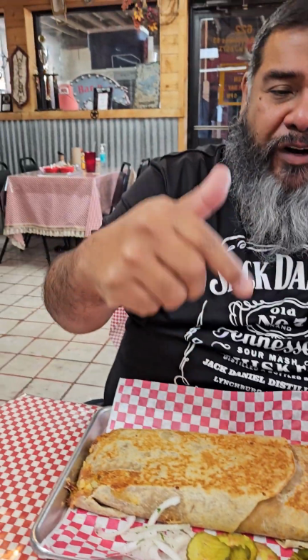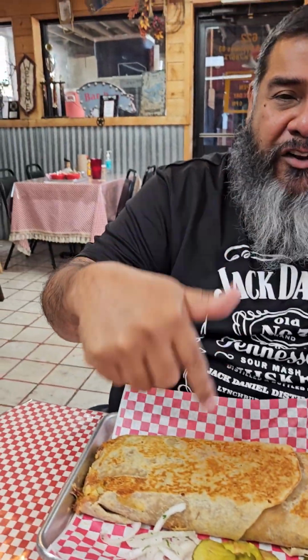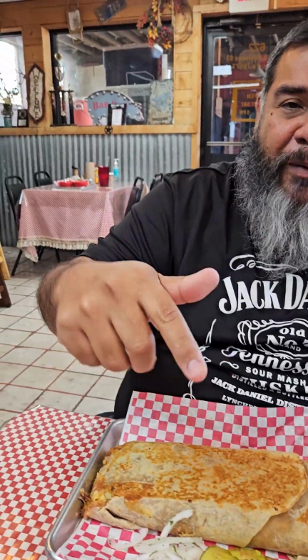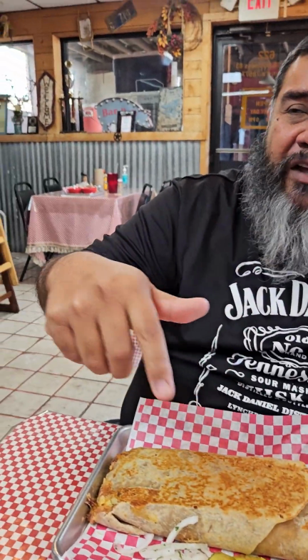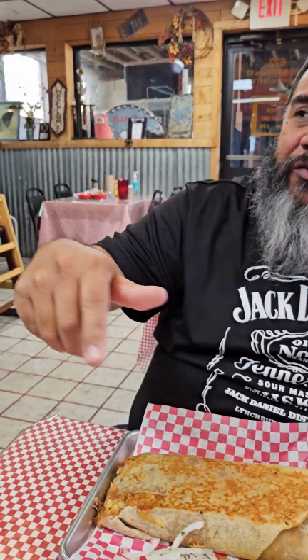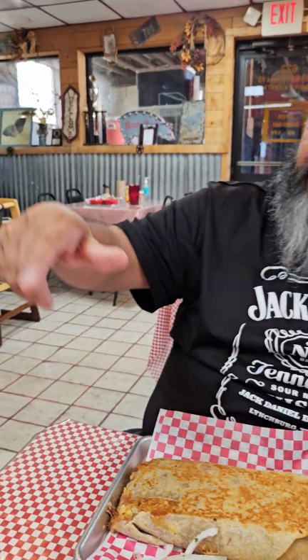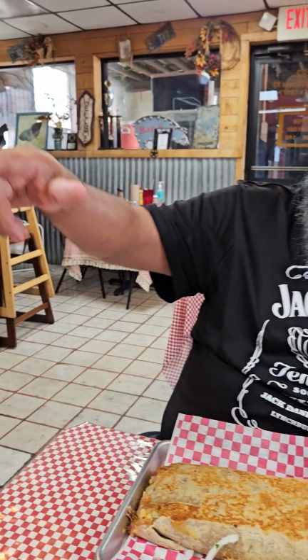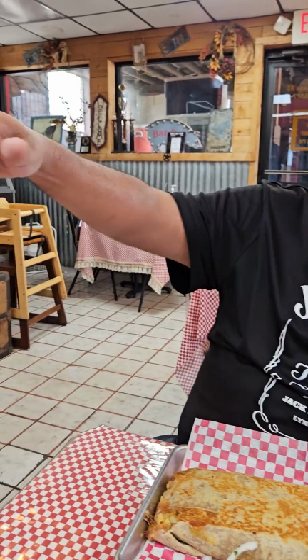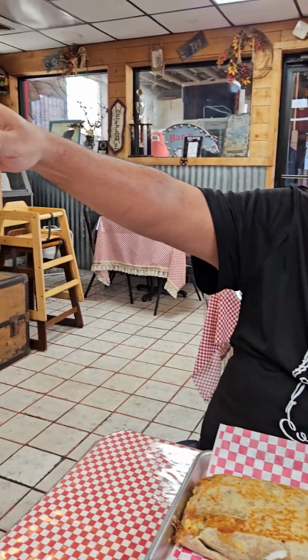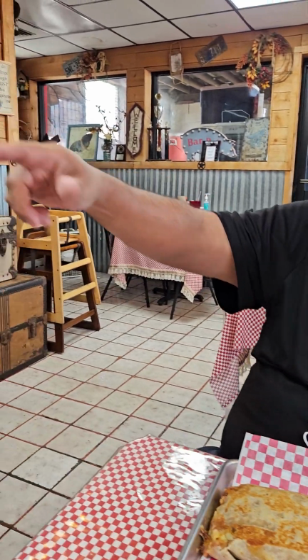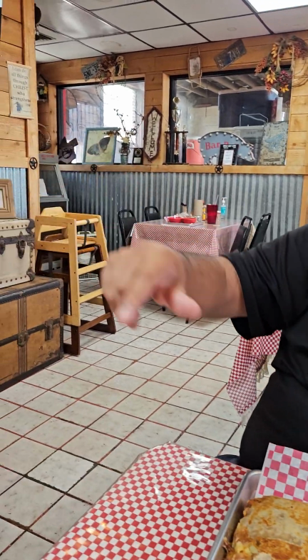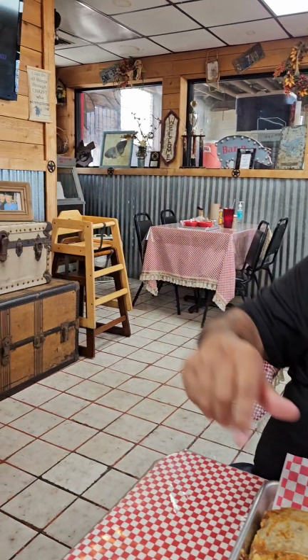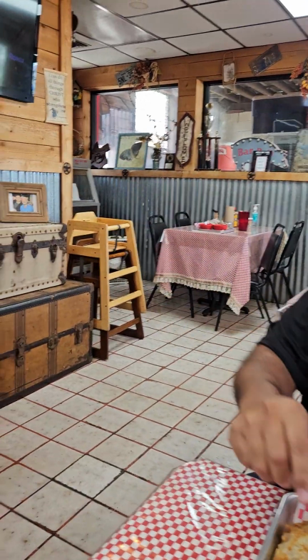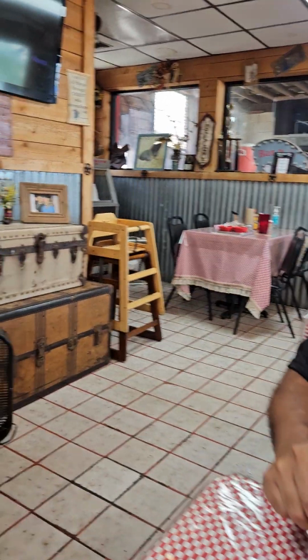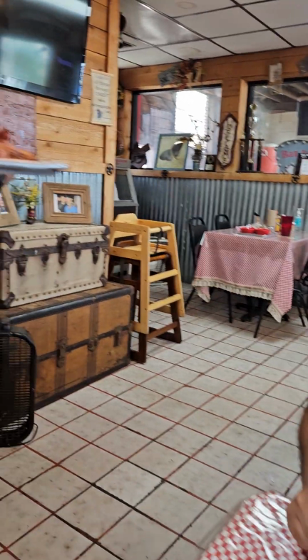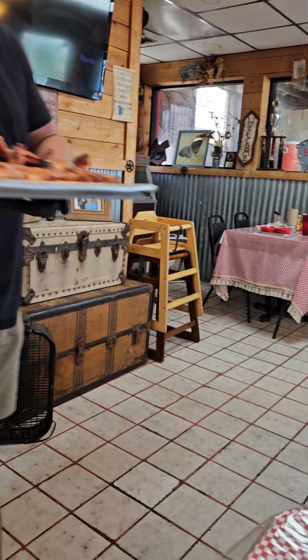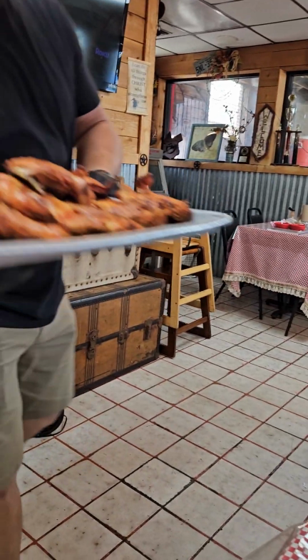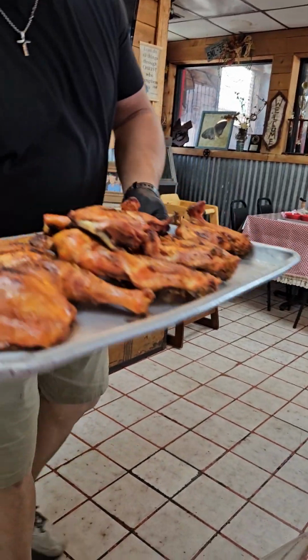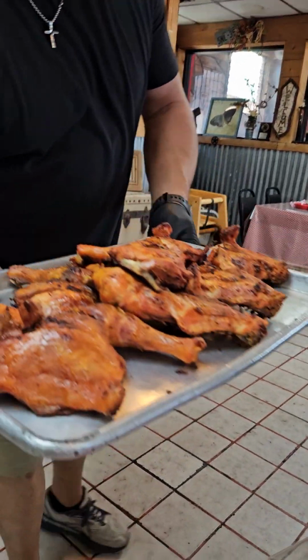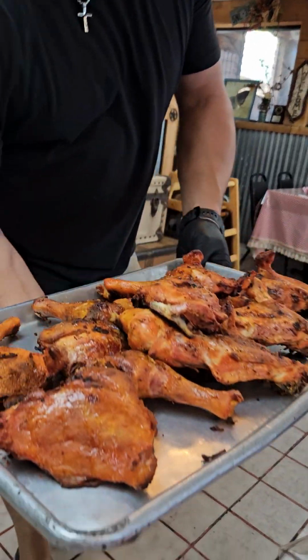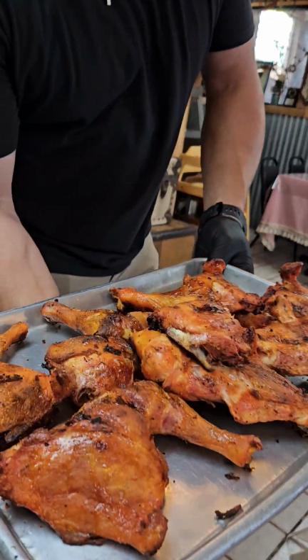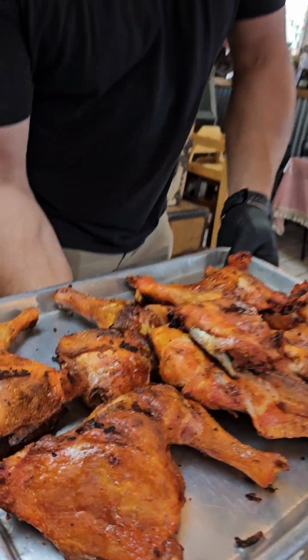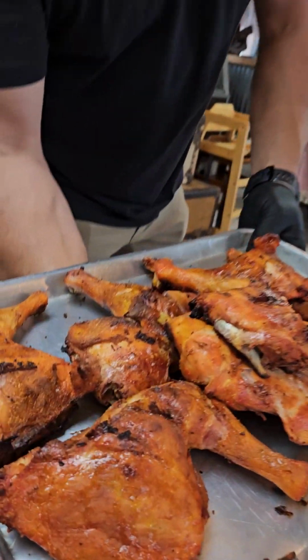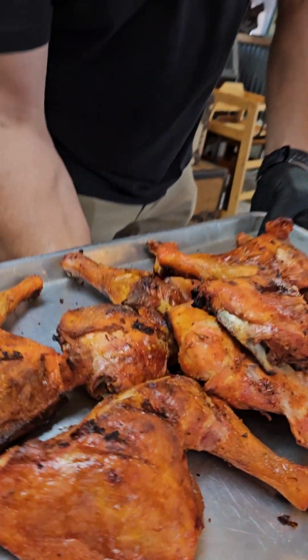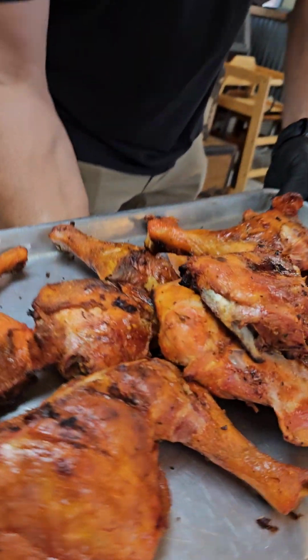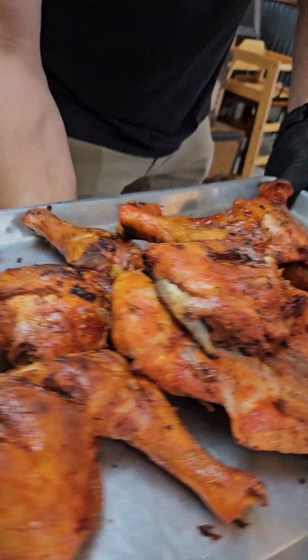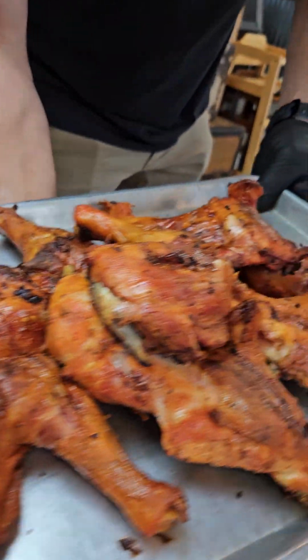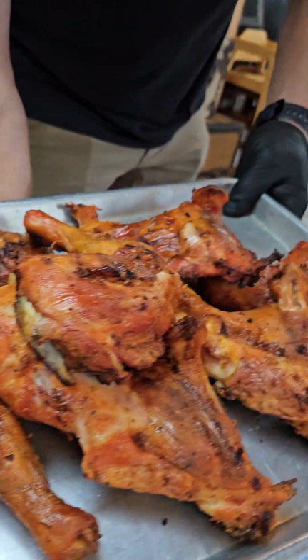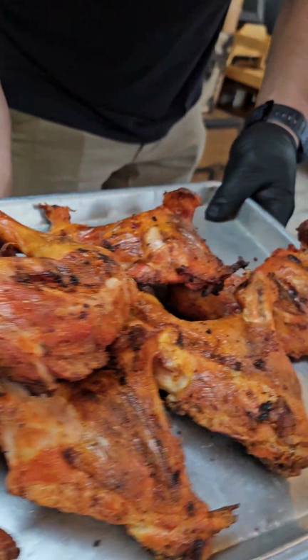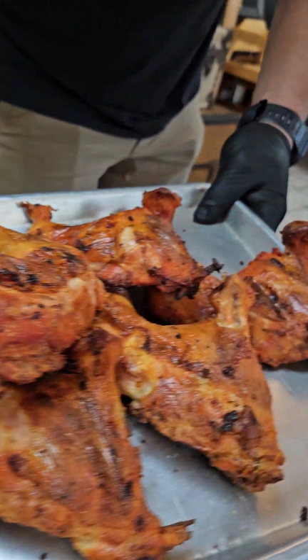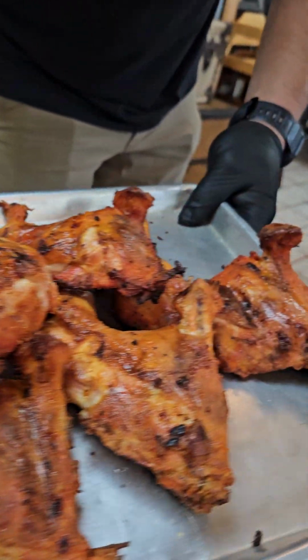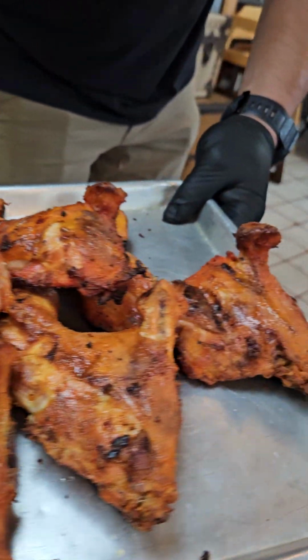Before I get into my tacos, take a look at this chicken, guys. Fresh off the grill. Come get it, guys. Come get it.